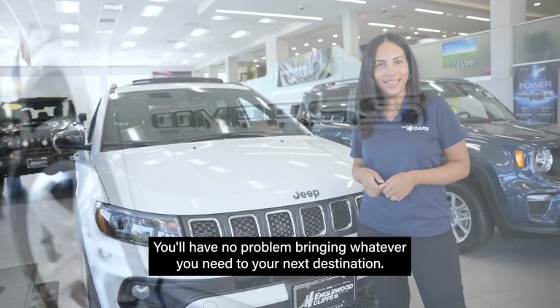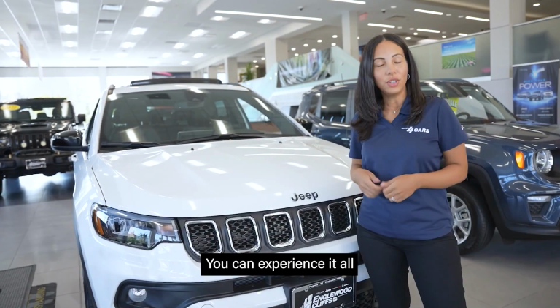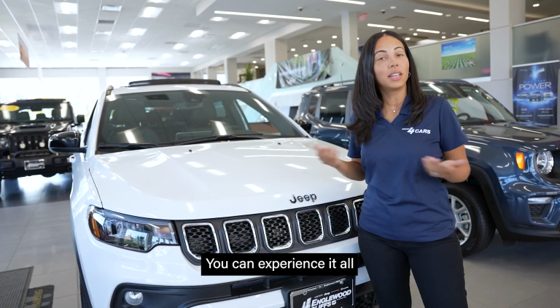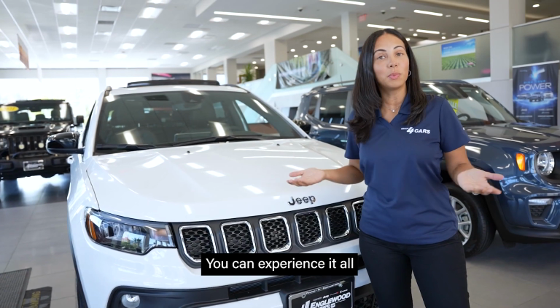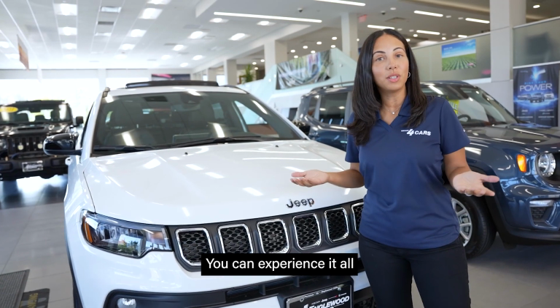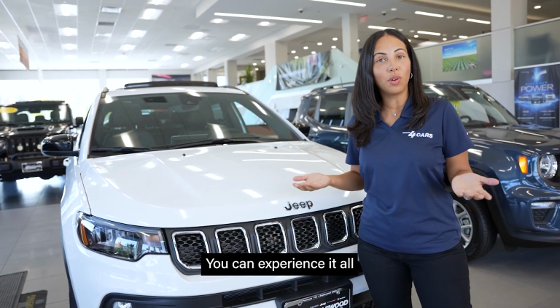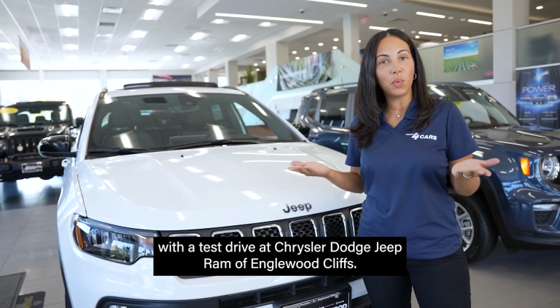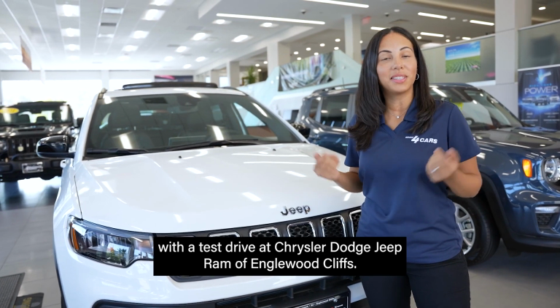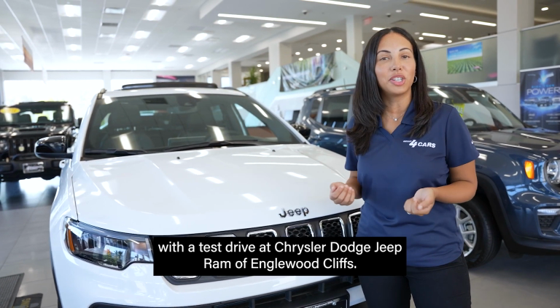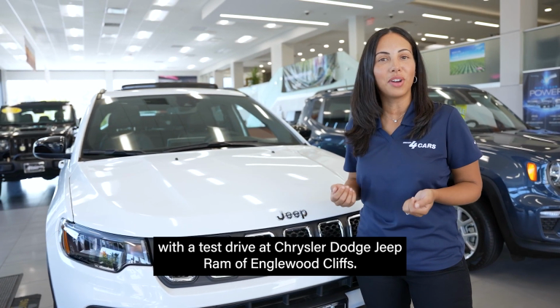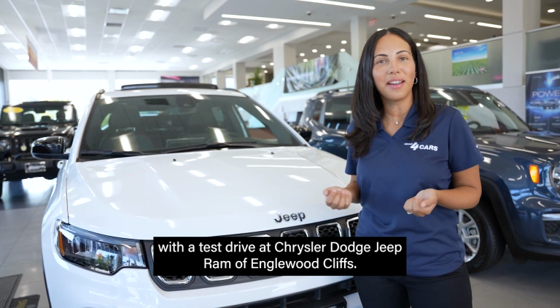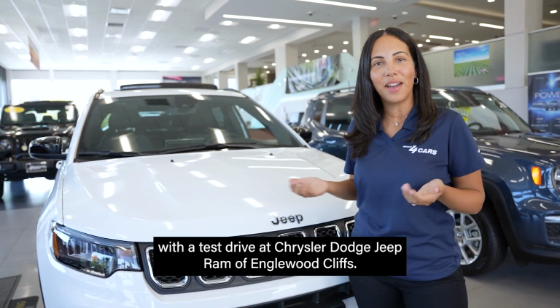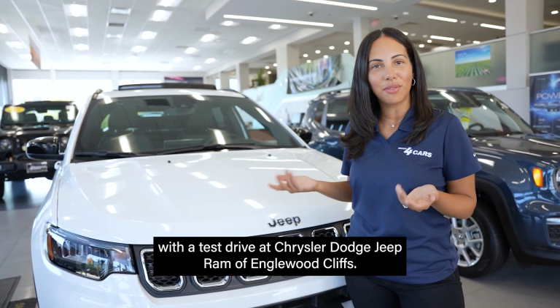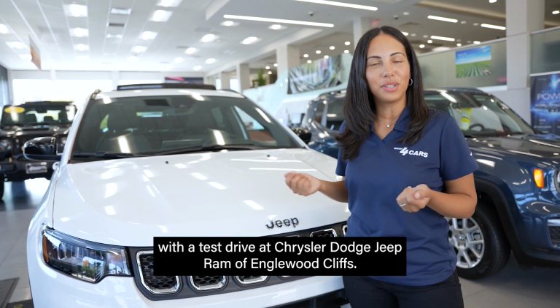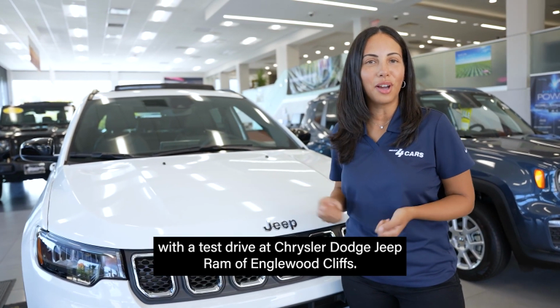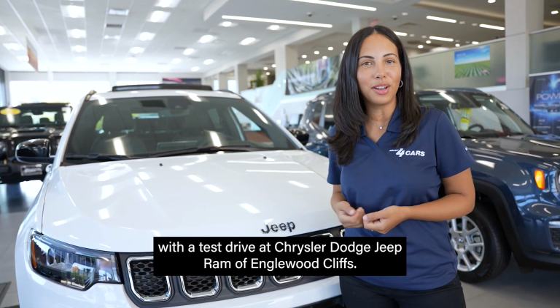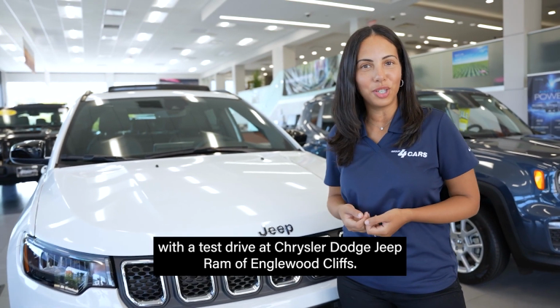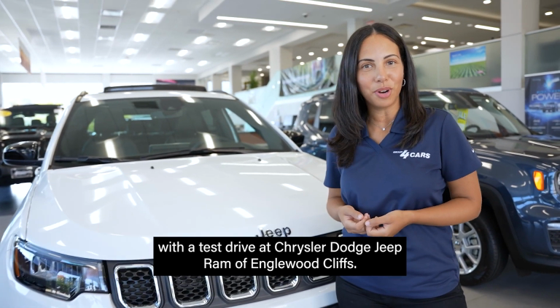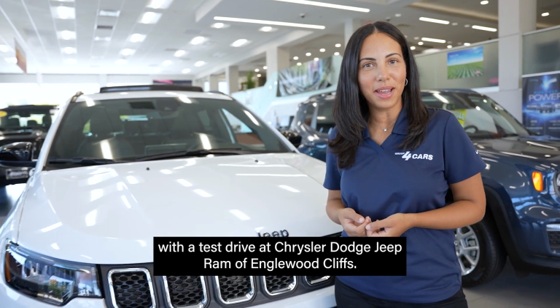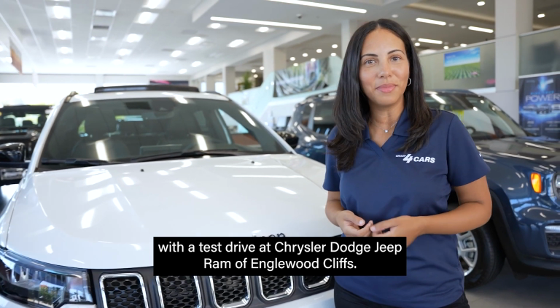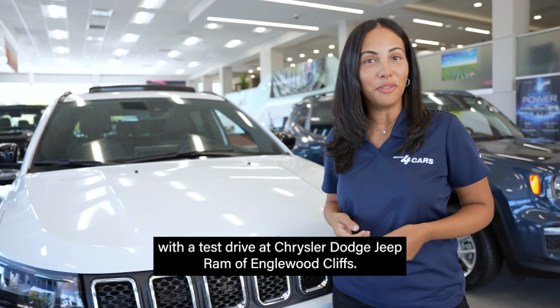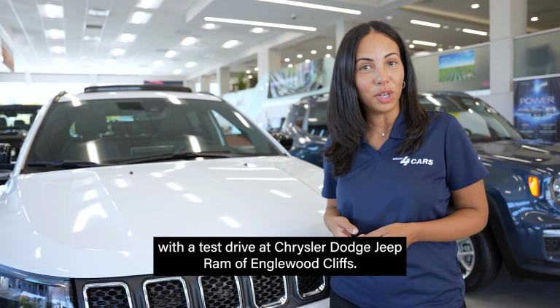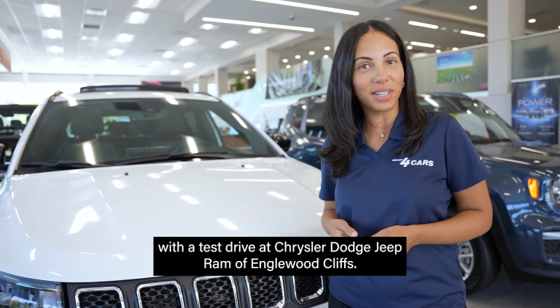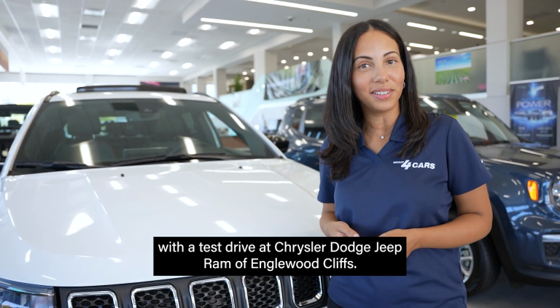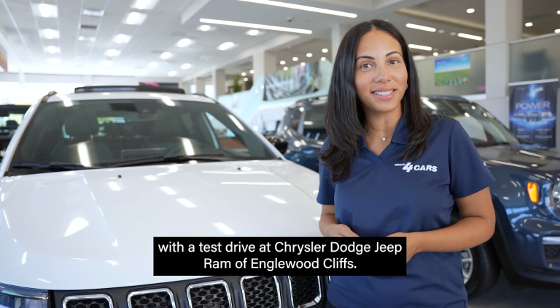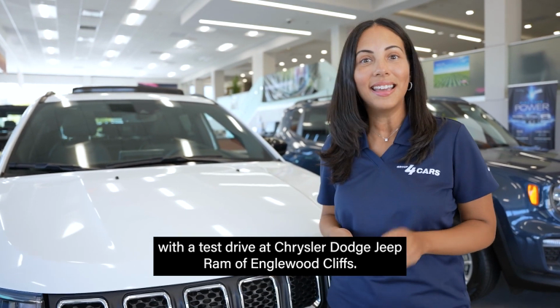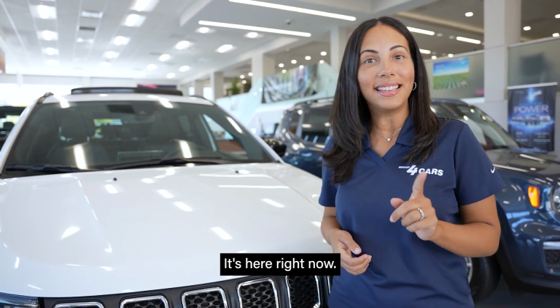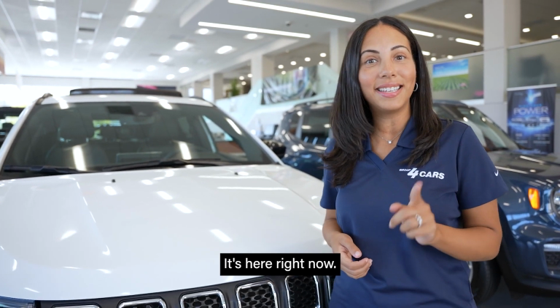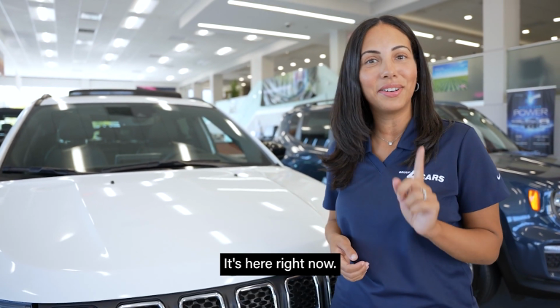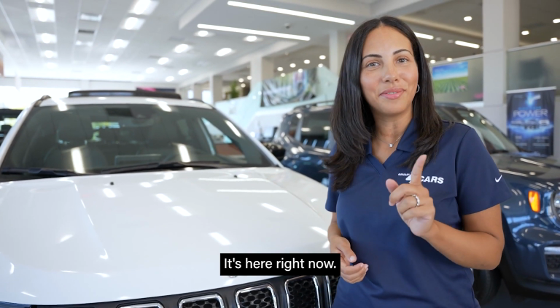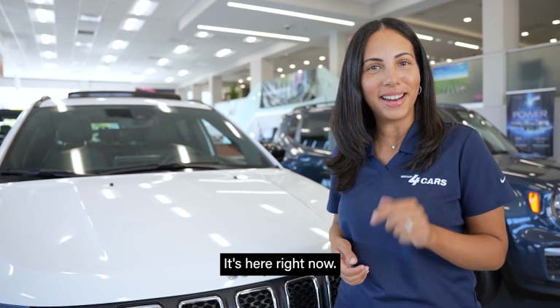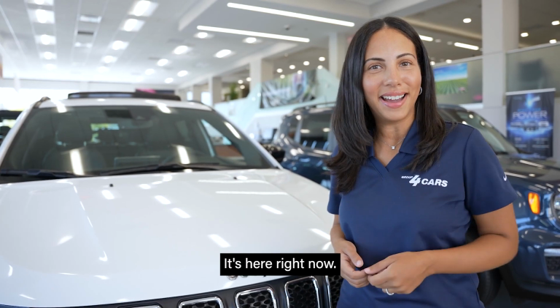You can experience it all with a test drive at Chrysler Dodge Jeep Ram of Englewood Cliffs. It's here right now.